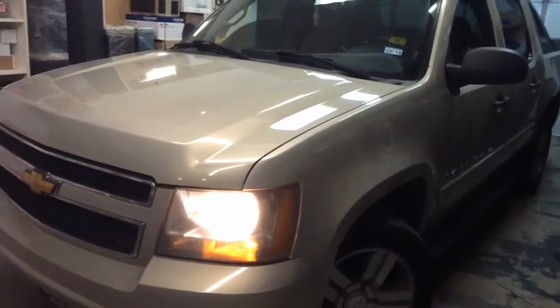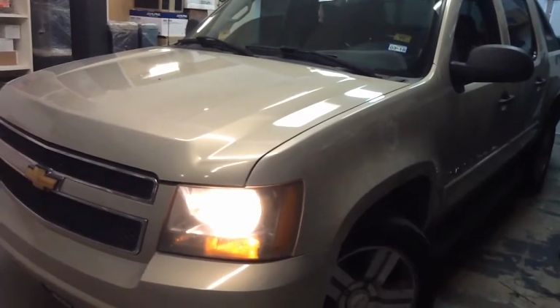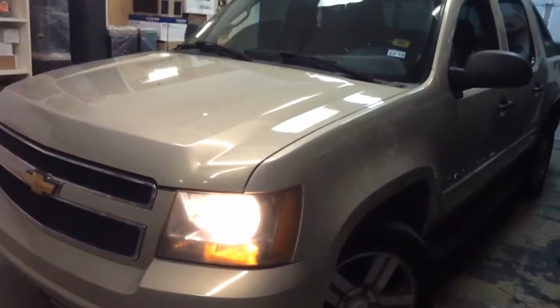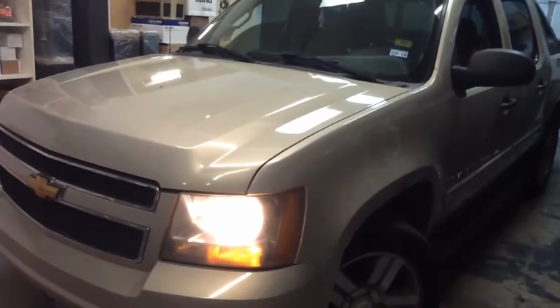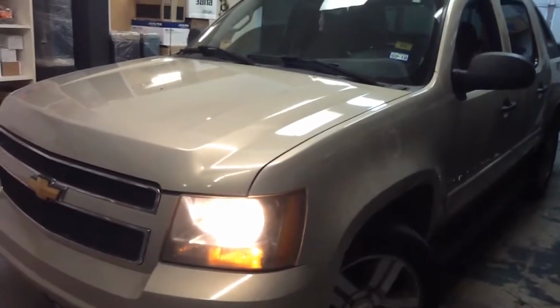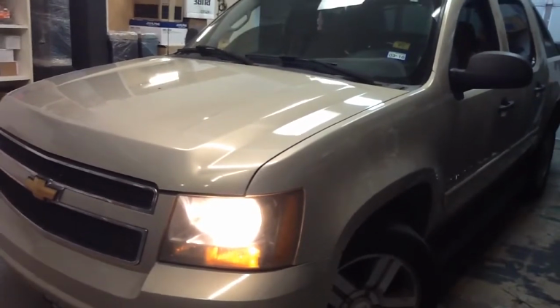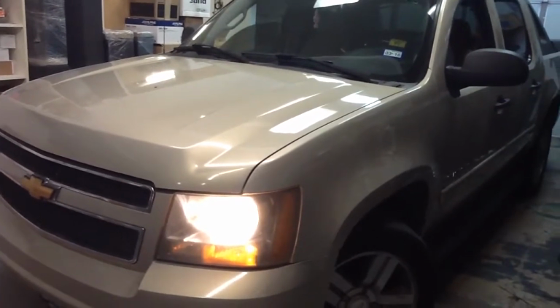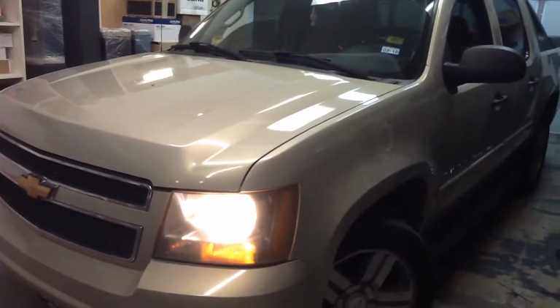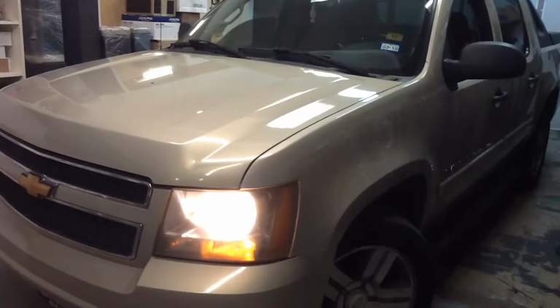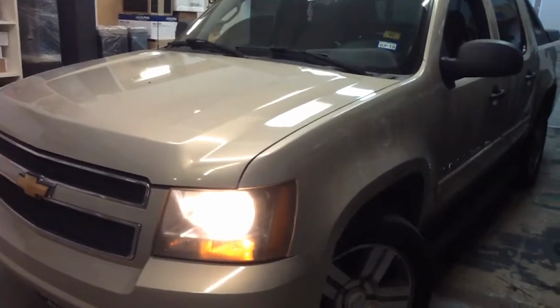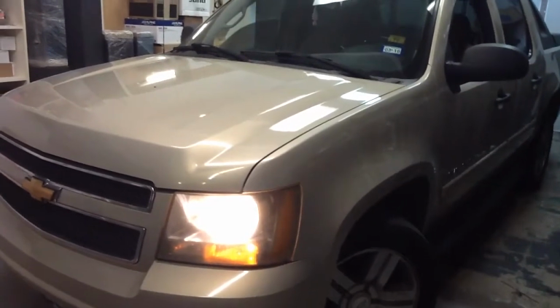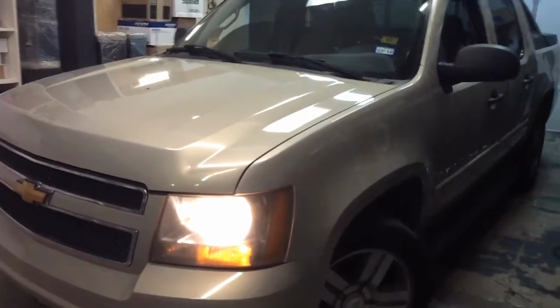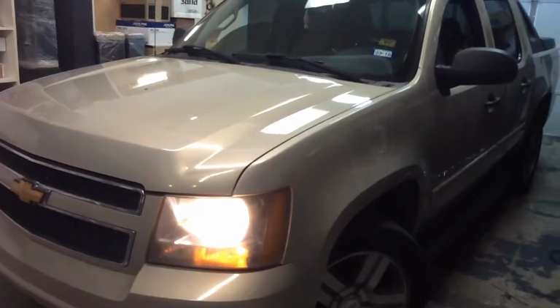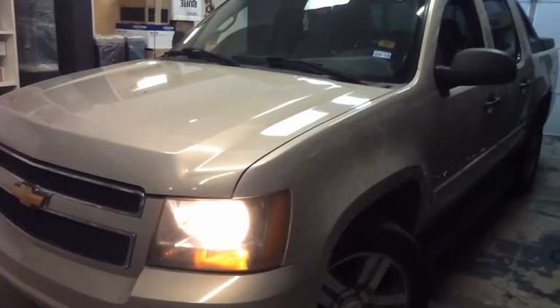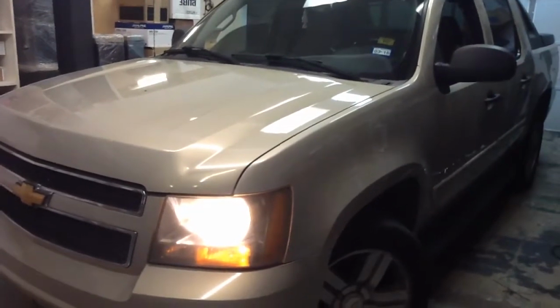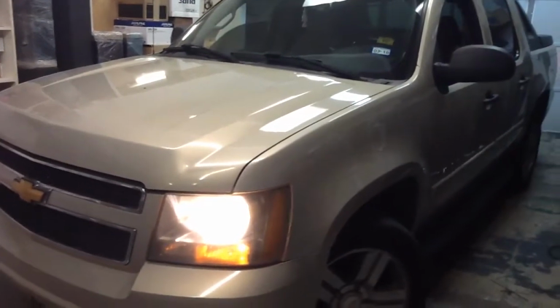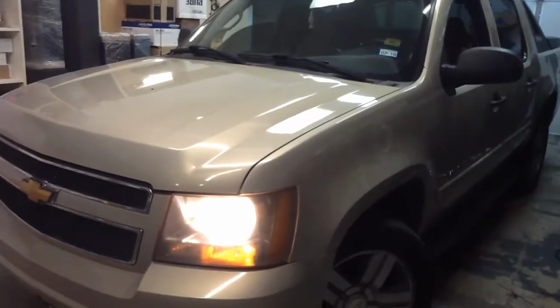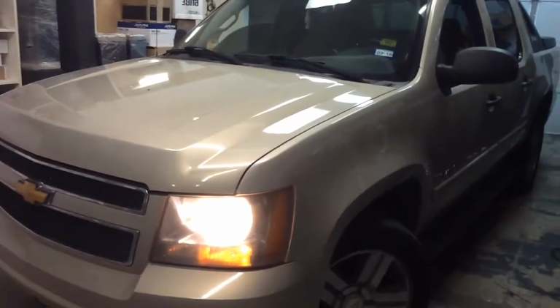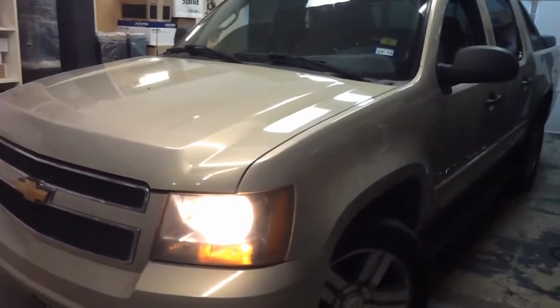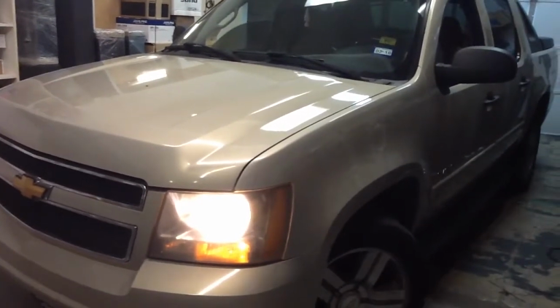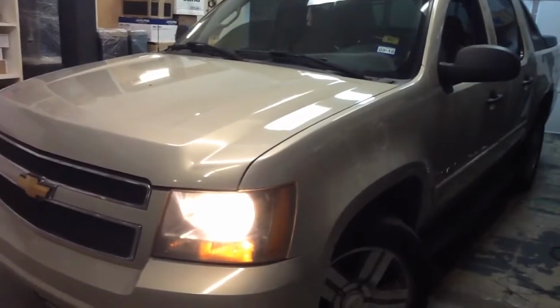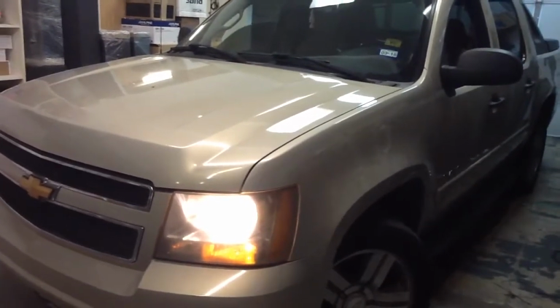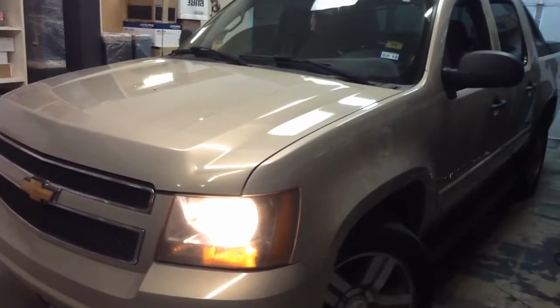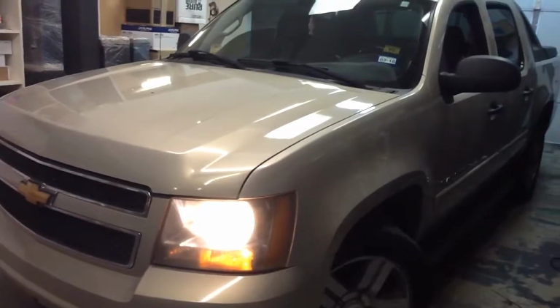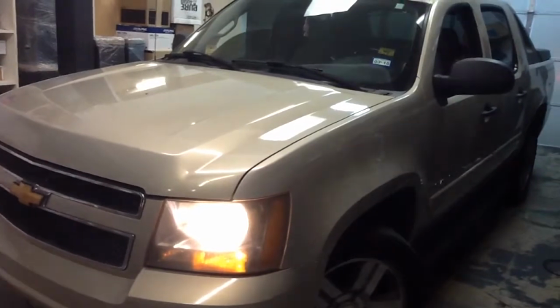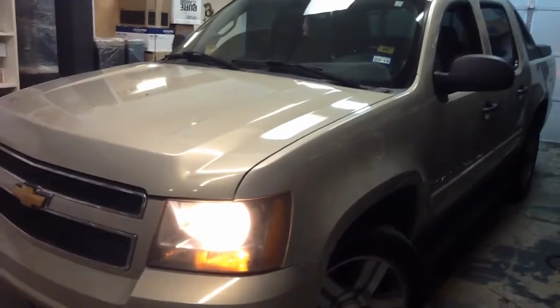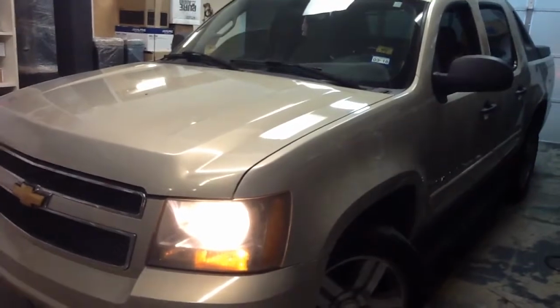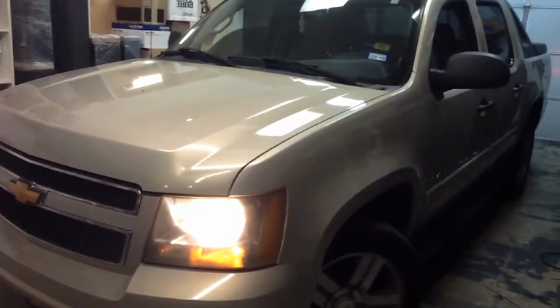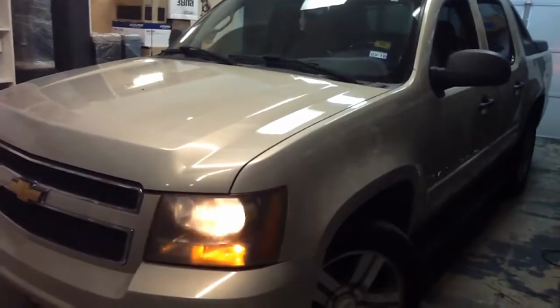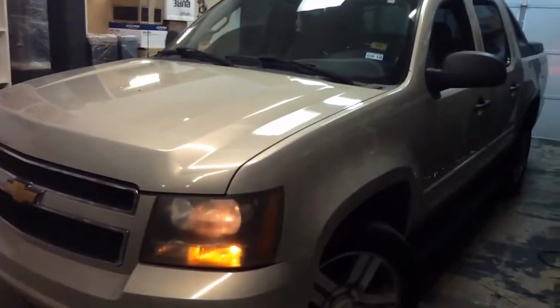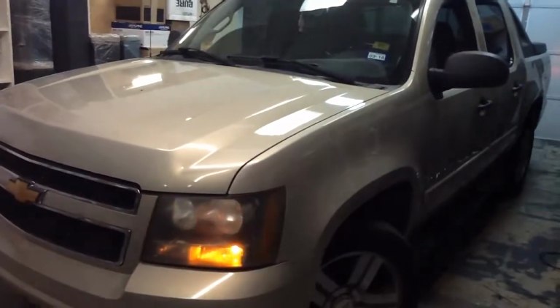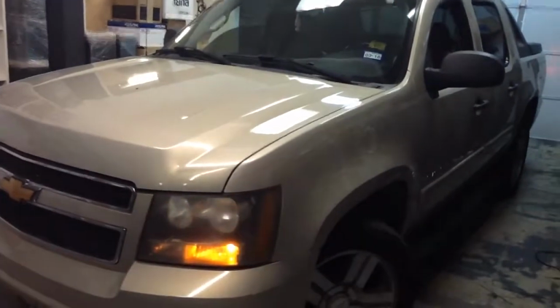Come check us out here at Innovative Car Sound. We are open Monday to Saturday, ten to six. See you guys on the next one.